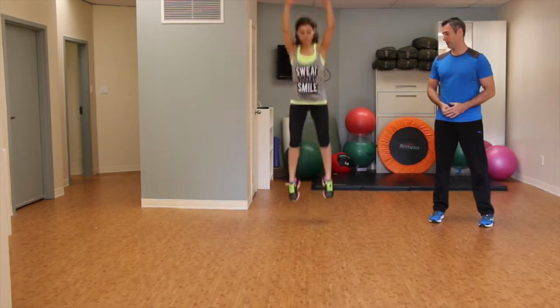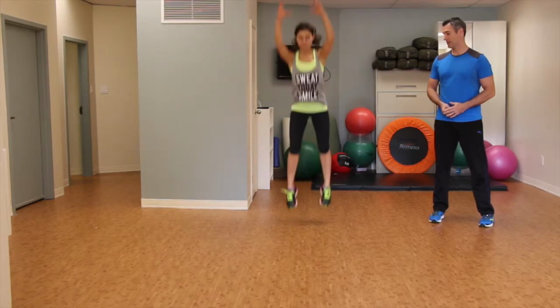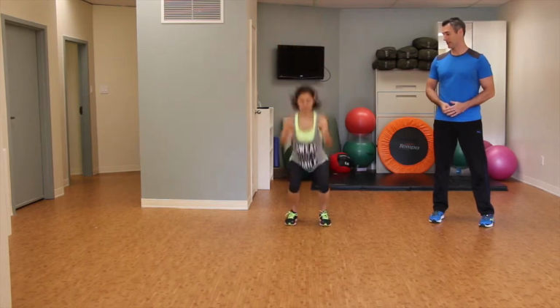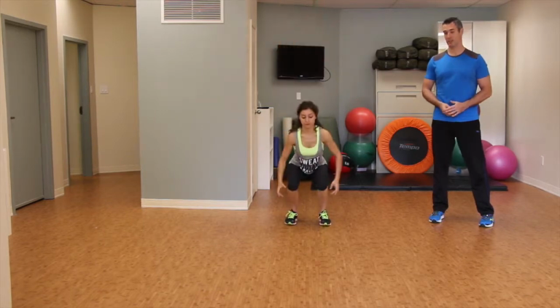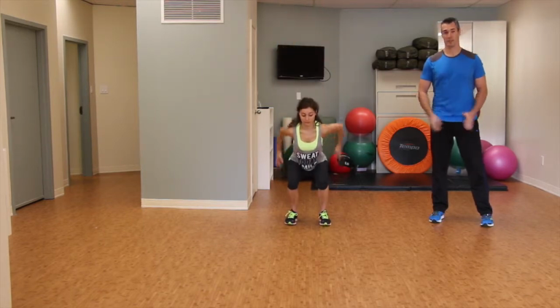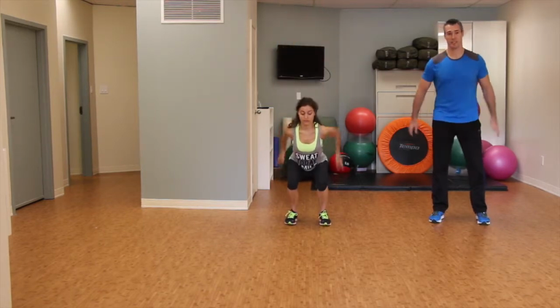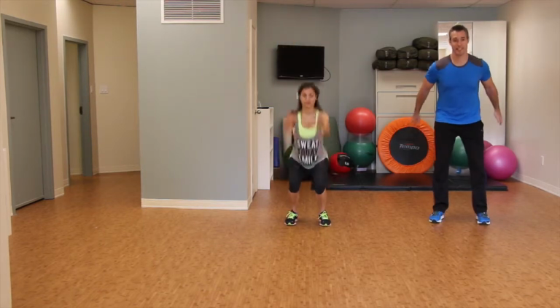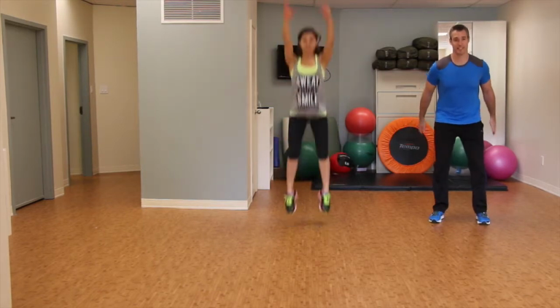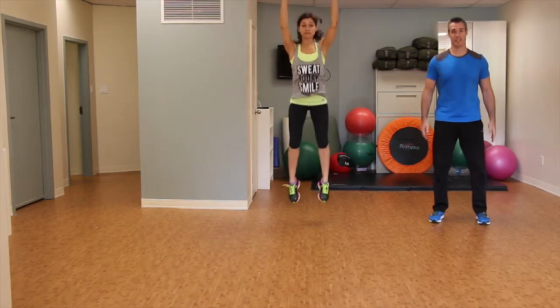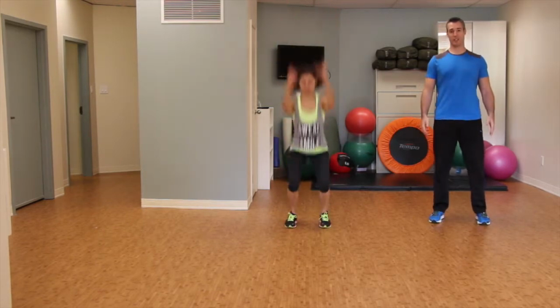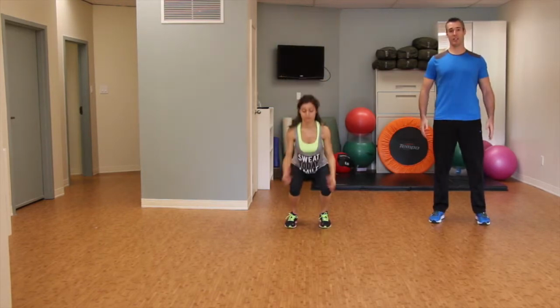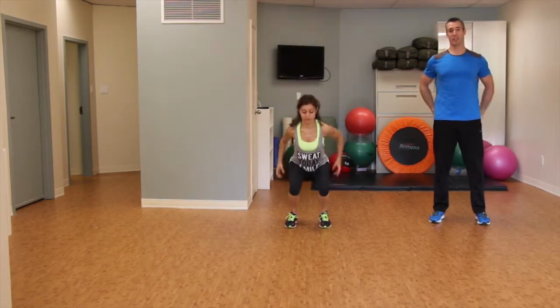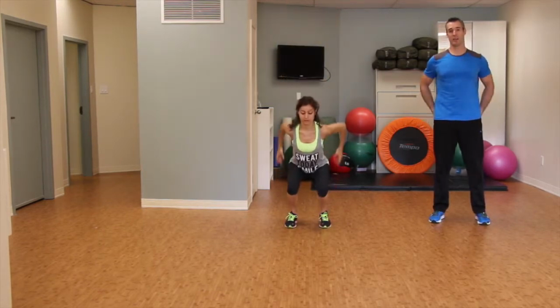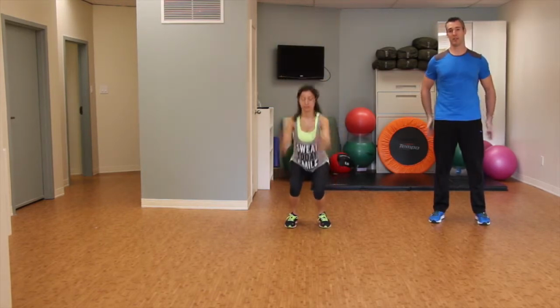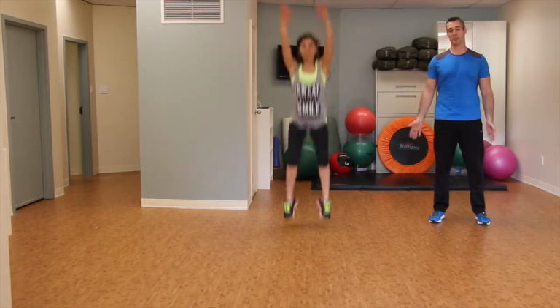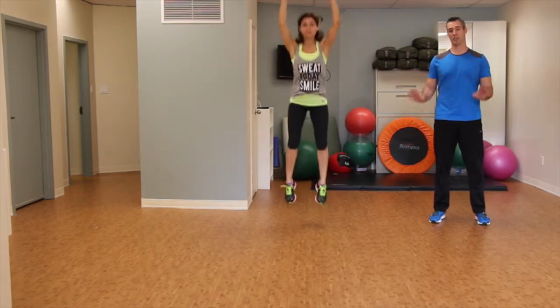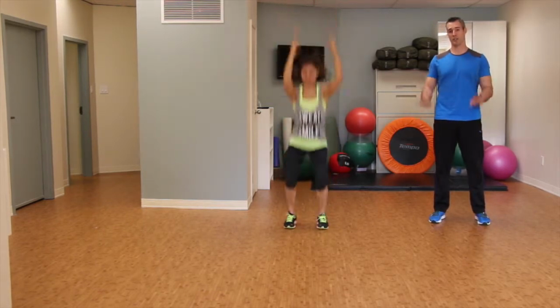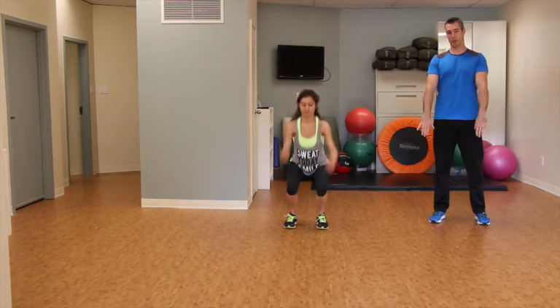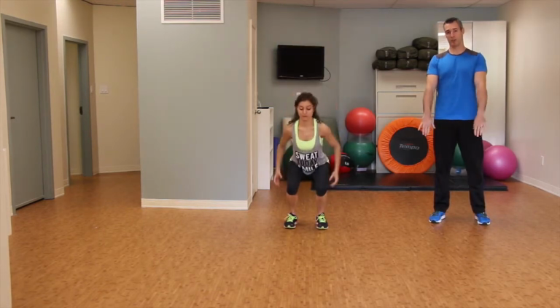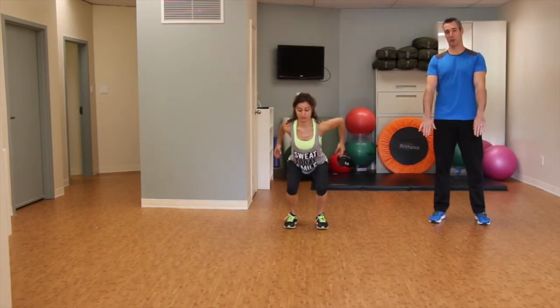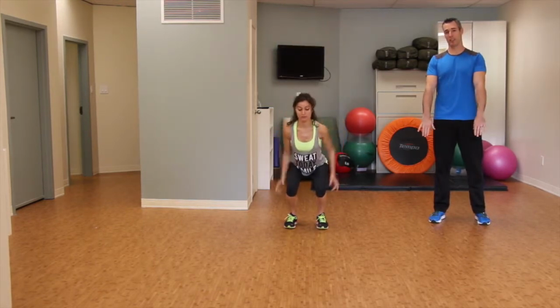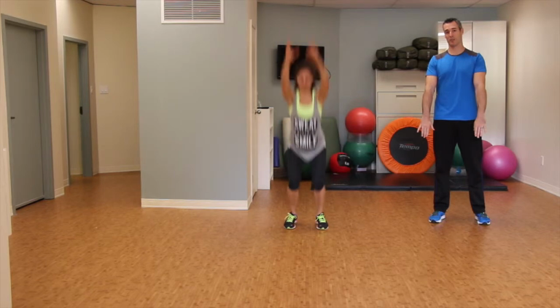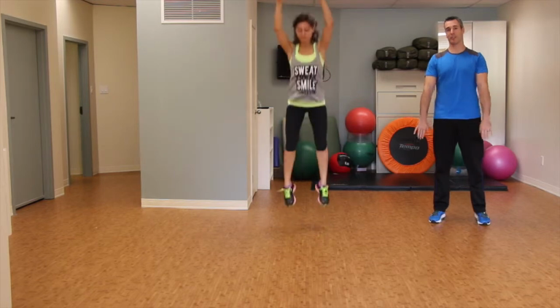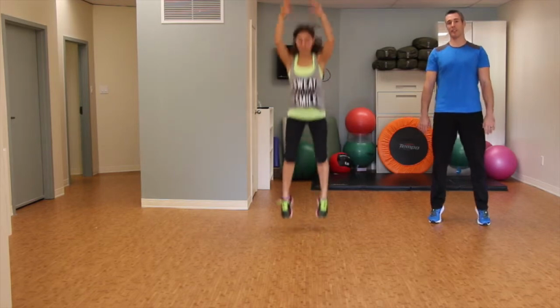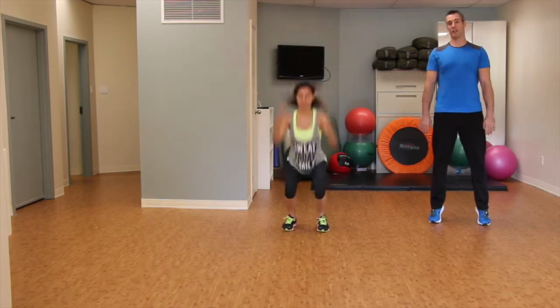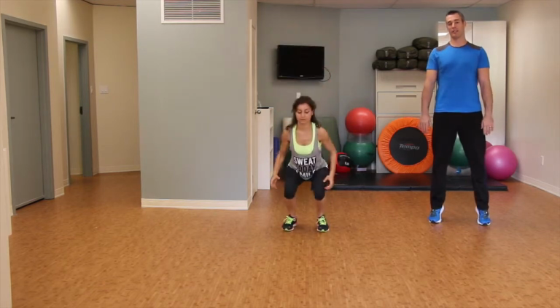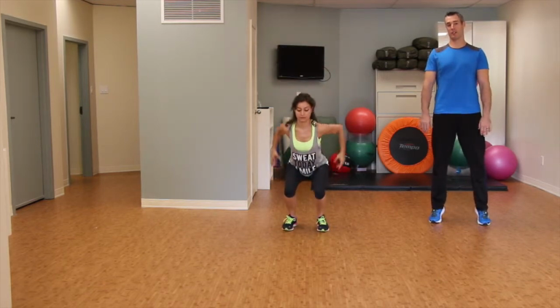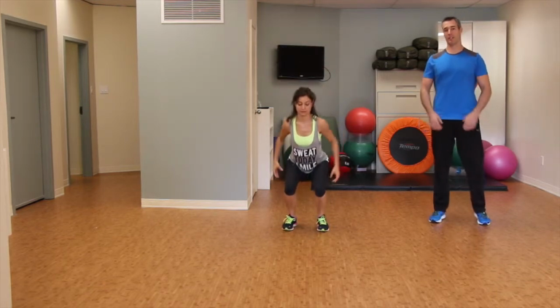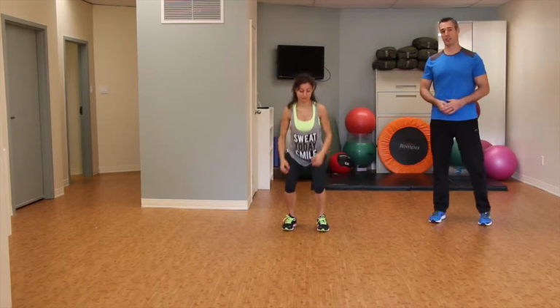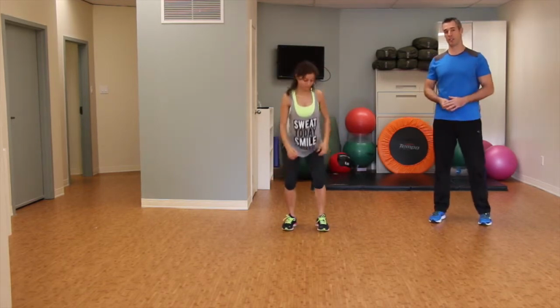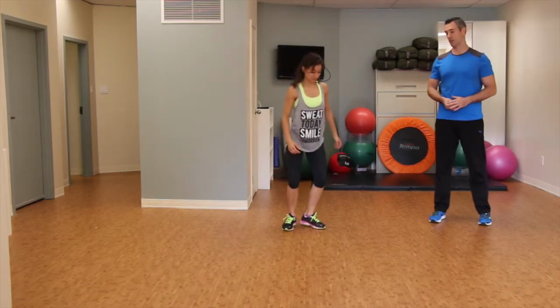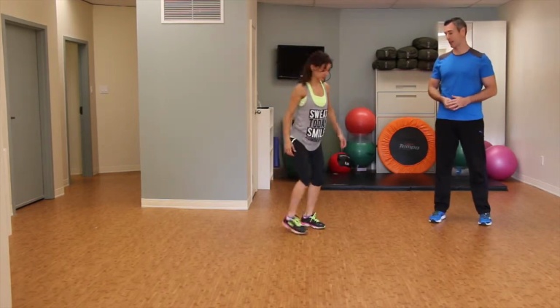Basically what she's doing, she's getting extension of her hips. She's also pushing her toes down. She's getting plantar flexion as she goes up.